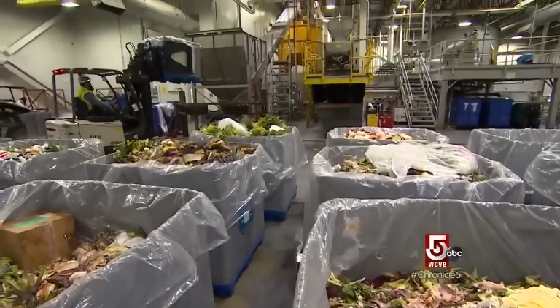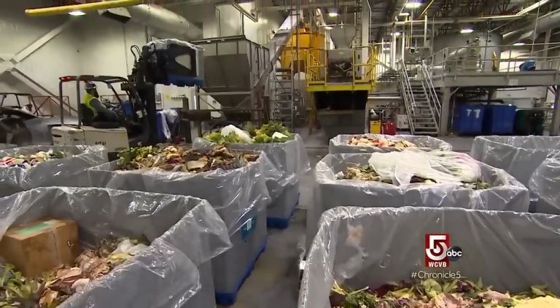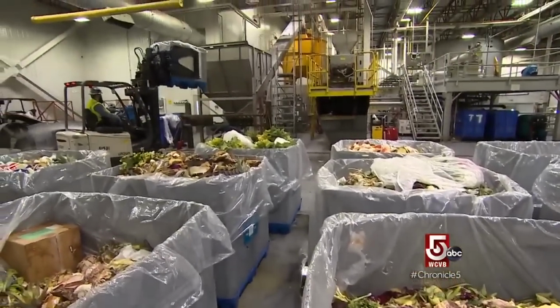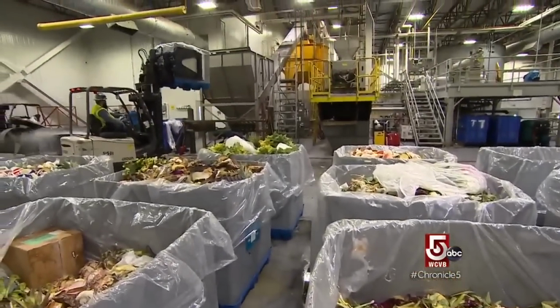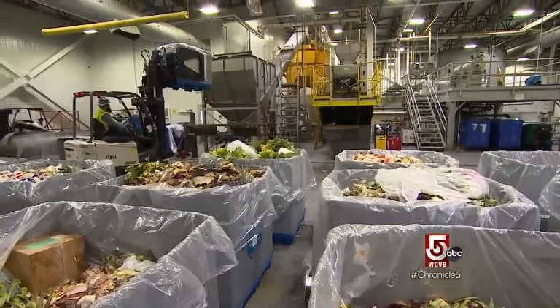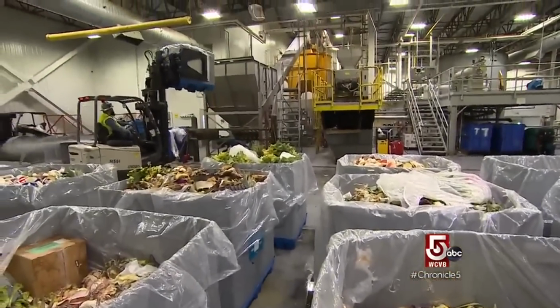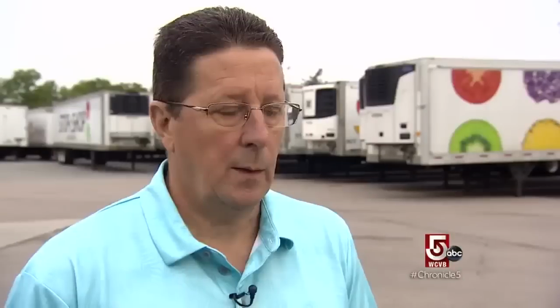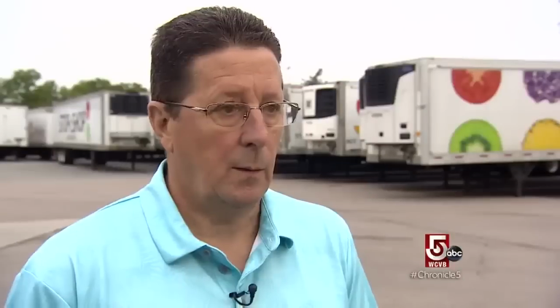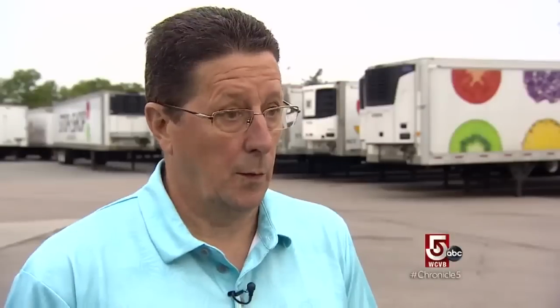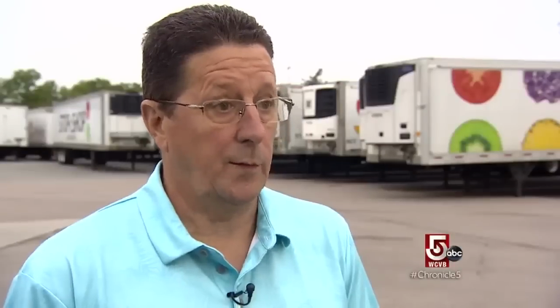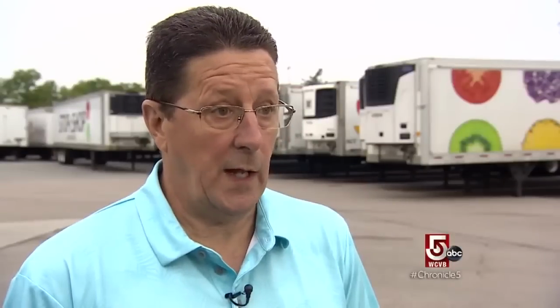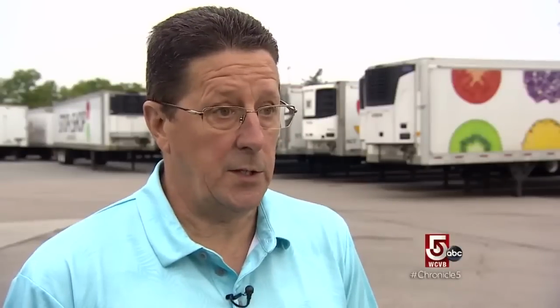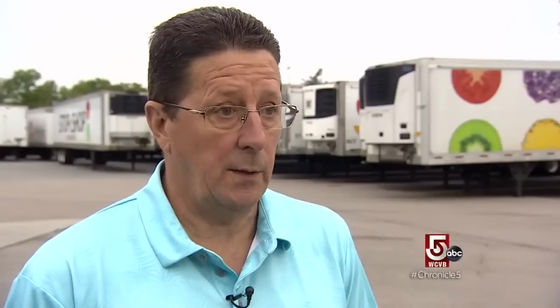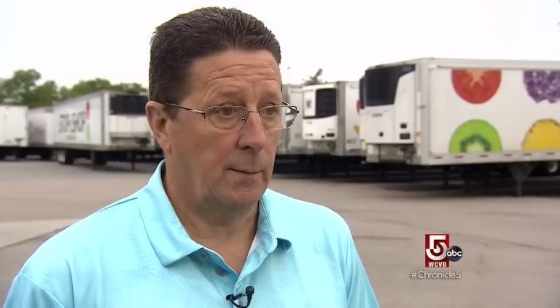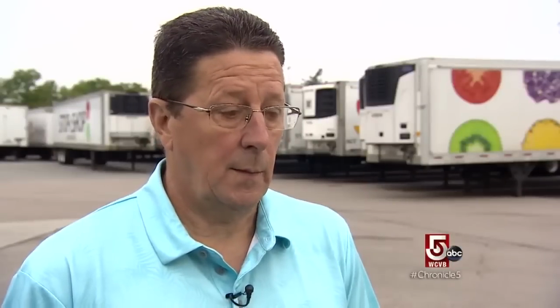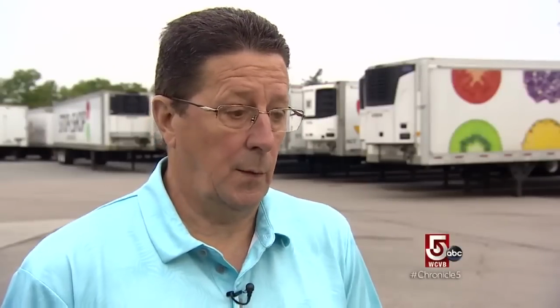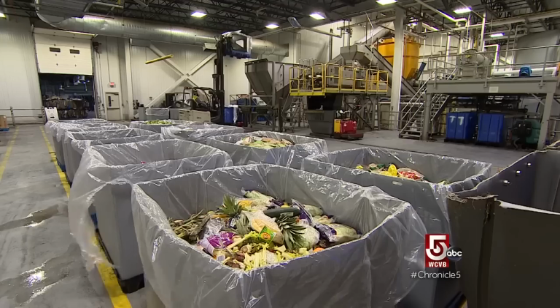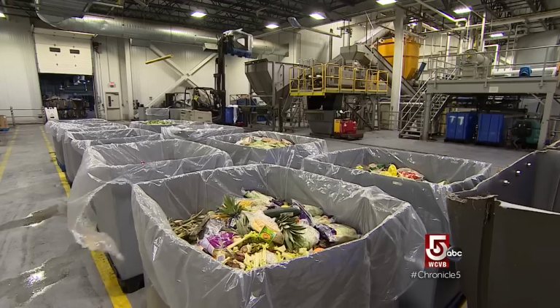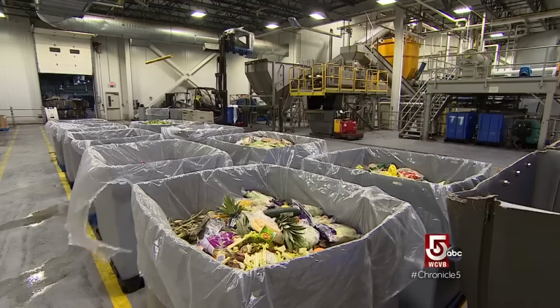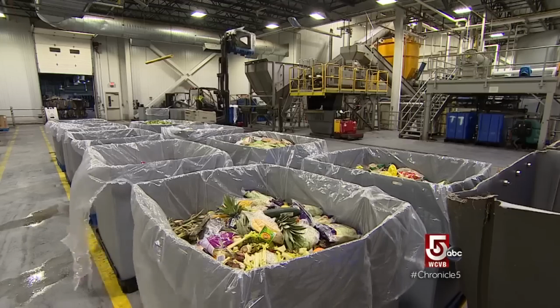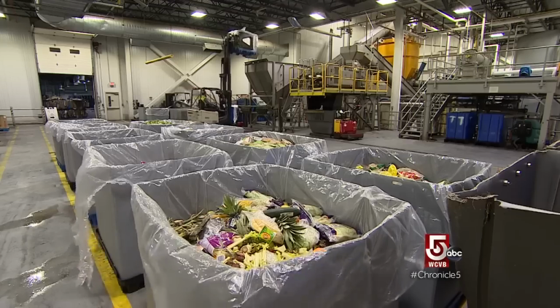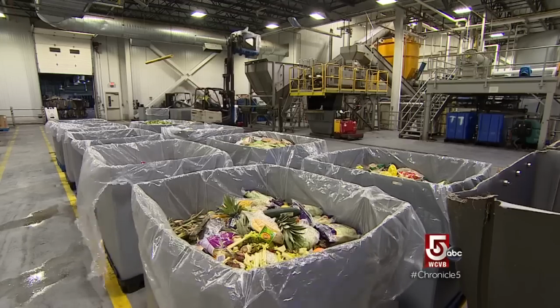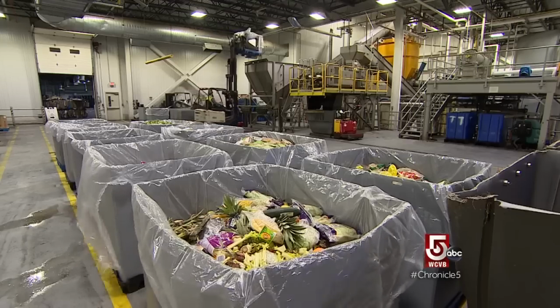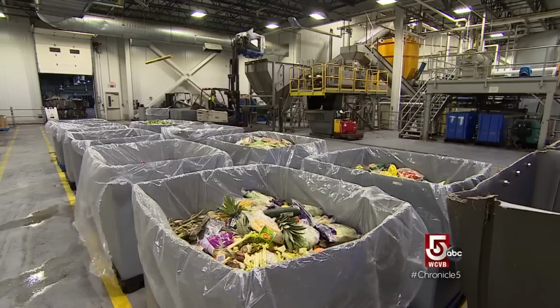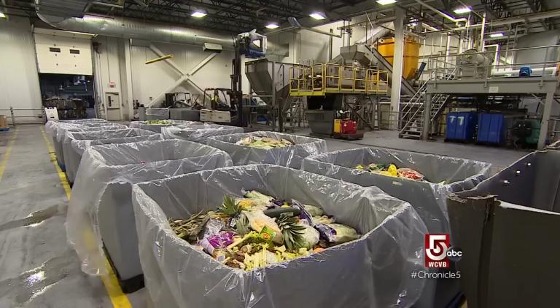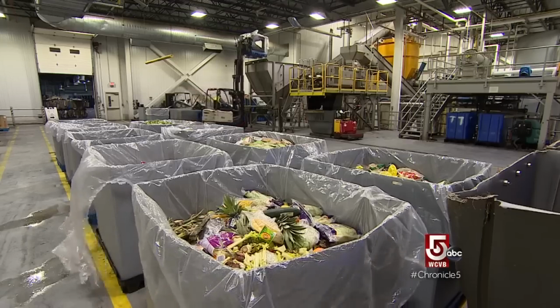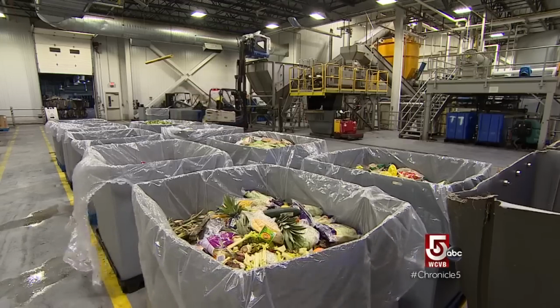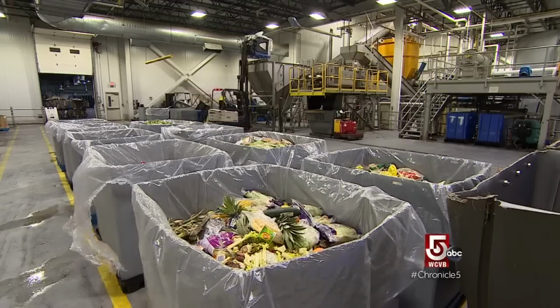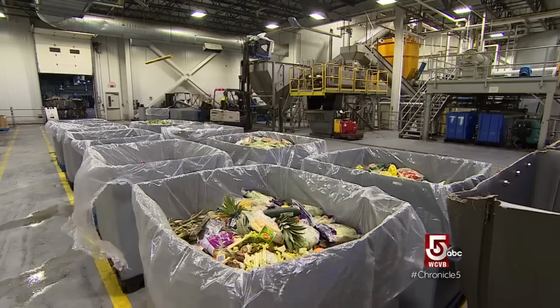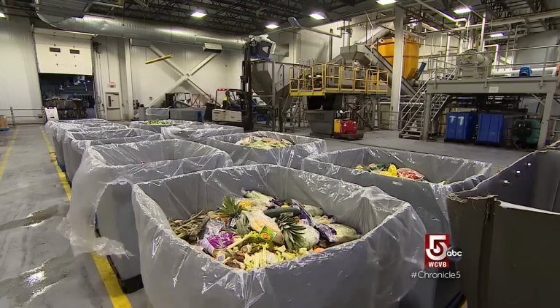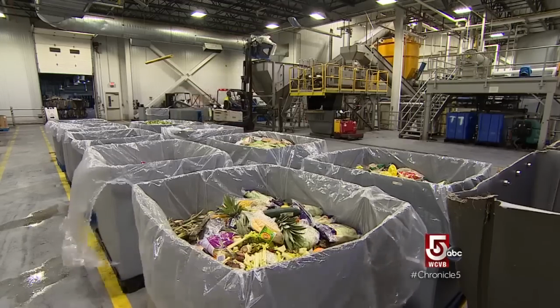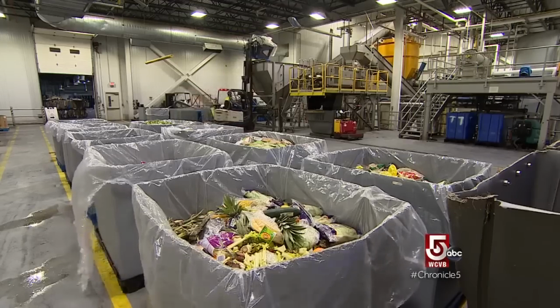We're doing it for the environment. We're doing it for the energy, and we're doing it because it's the right thing to do as far as the state of Massachusetts is concerned.